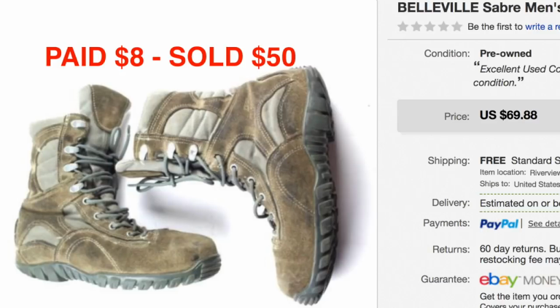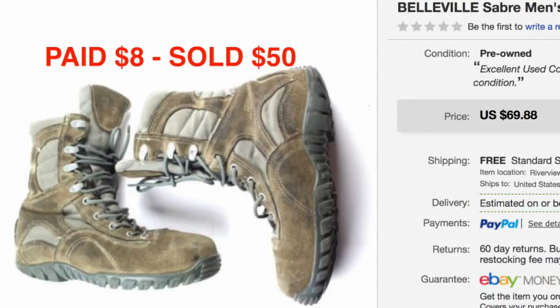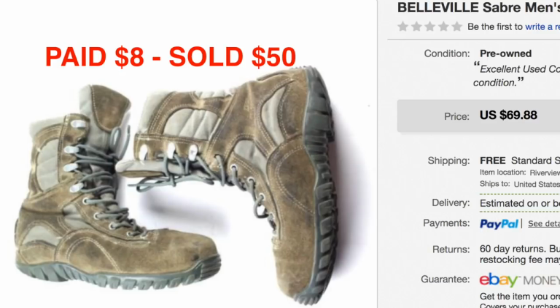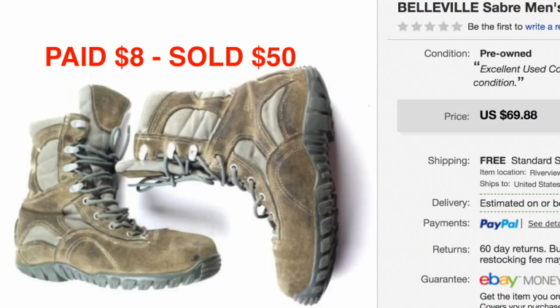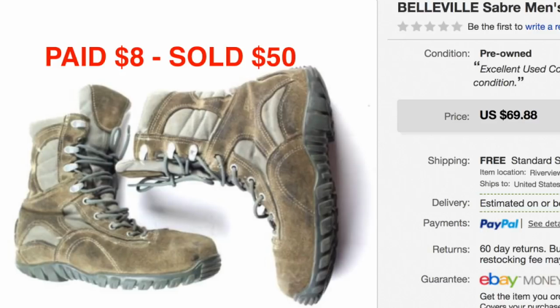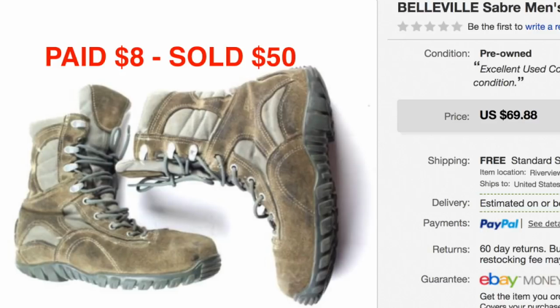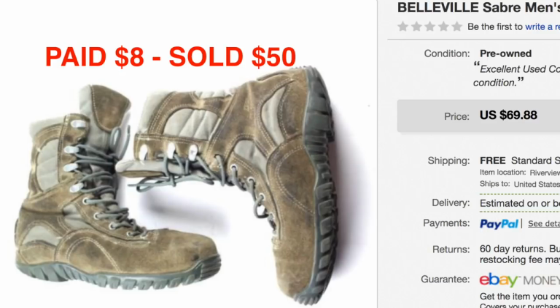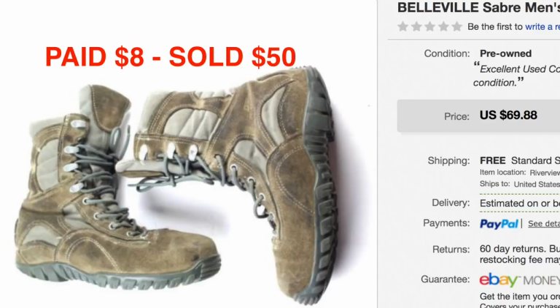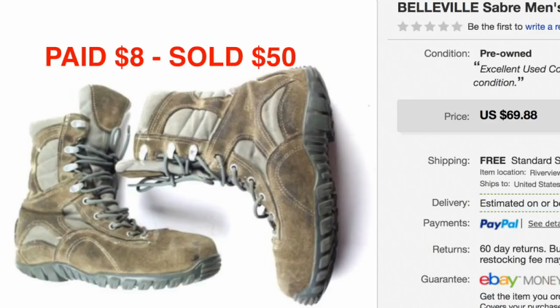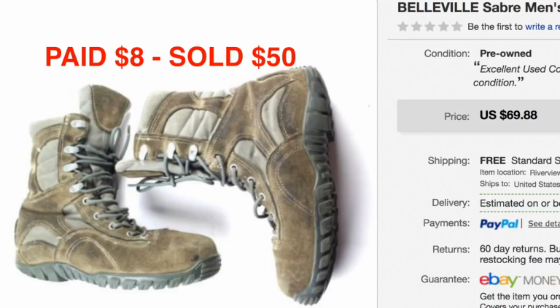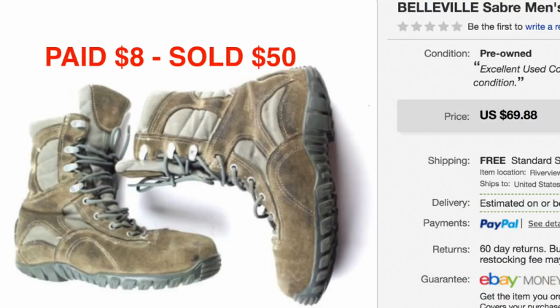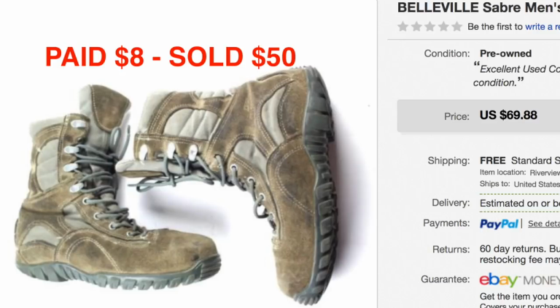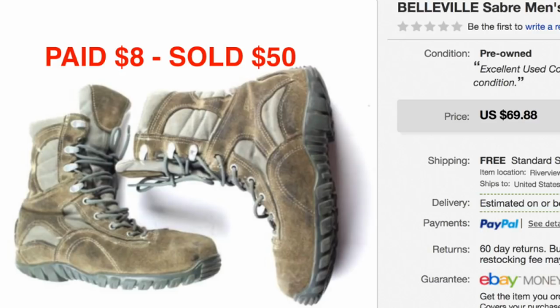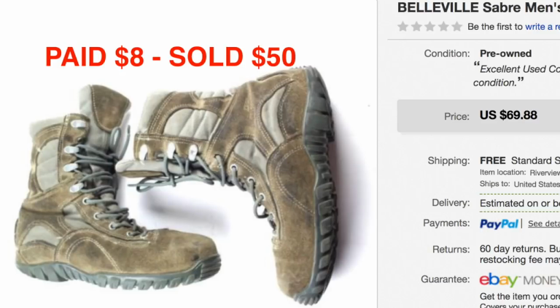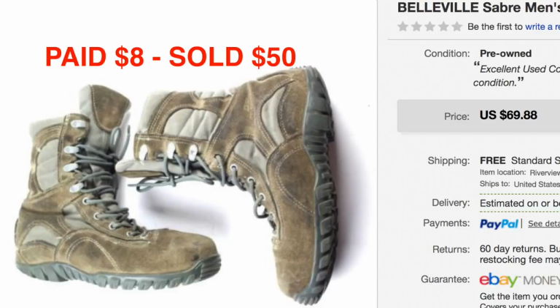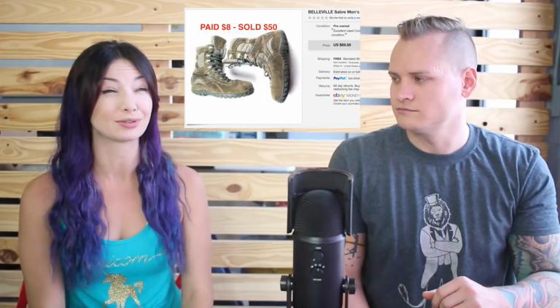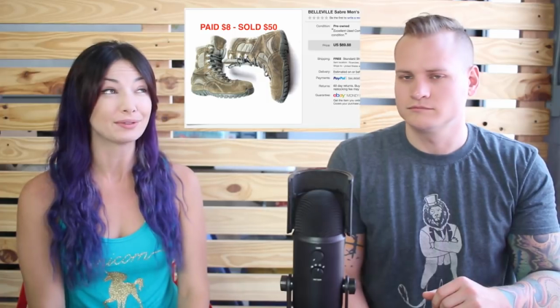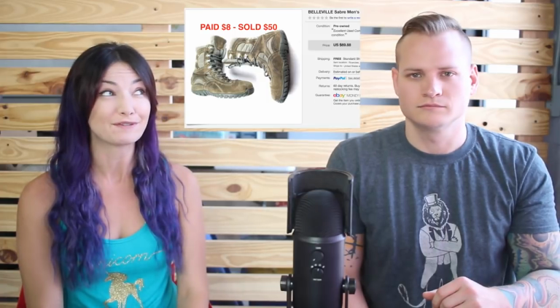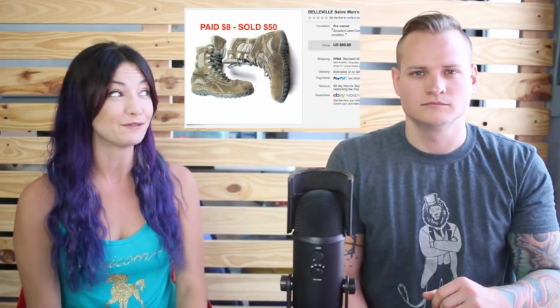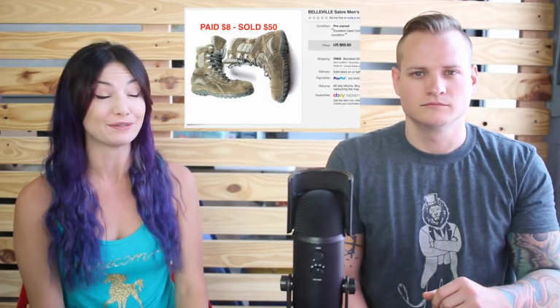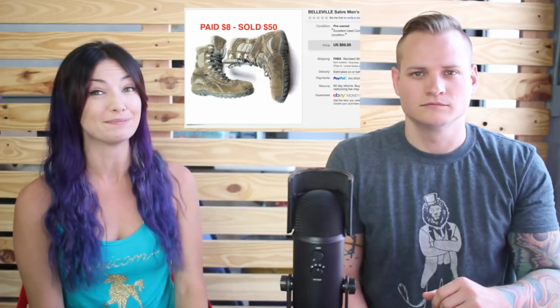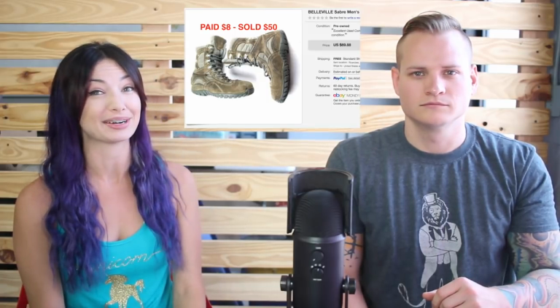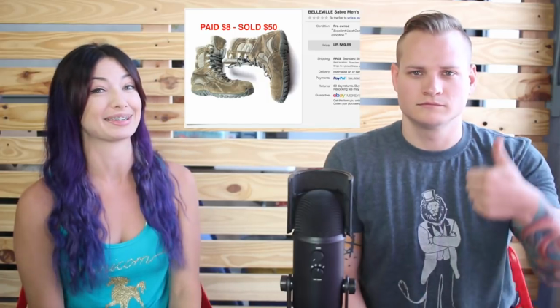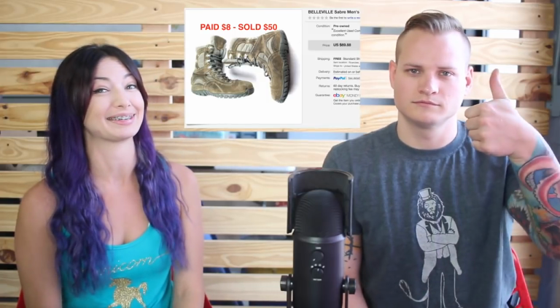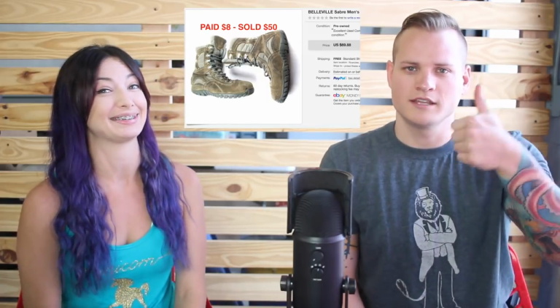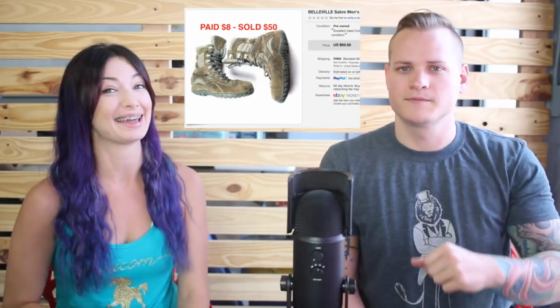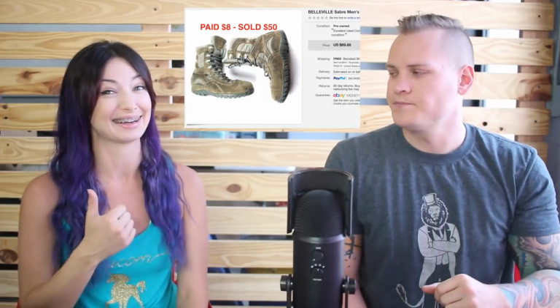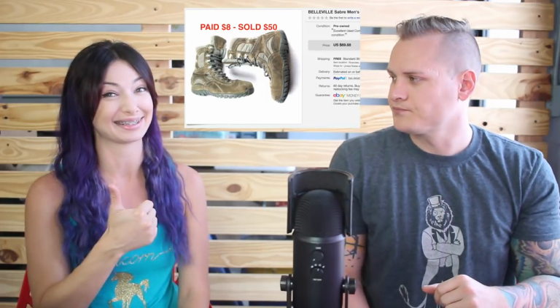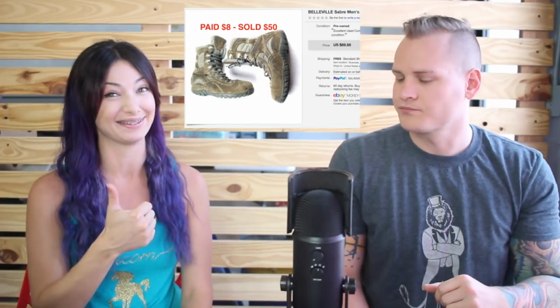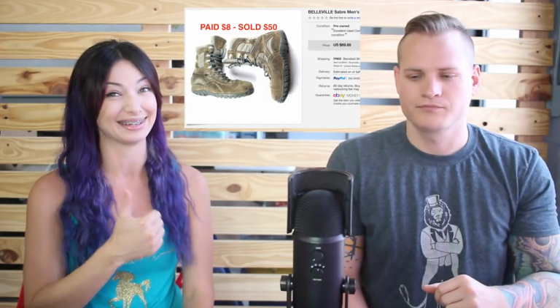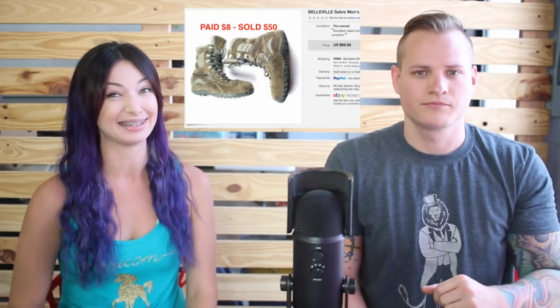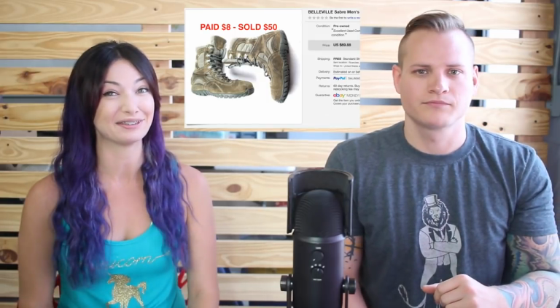We picked up these men's army combat boots for $8 and sold them for $50. Even though shipping's expensive, it's worth it.